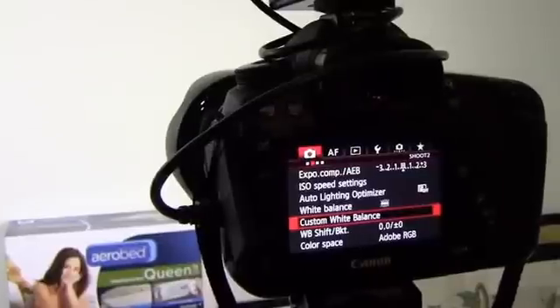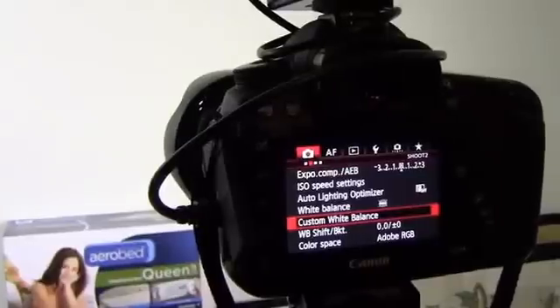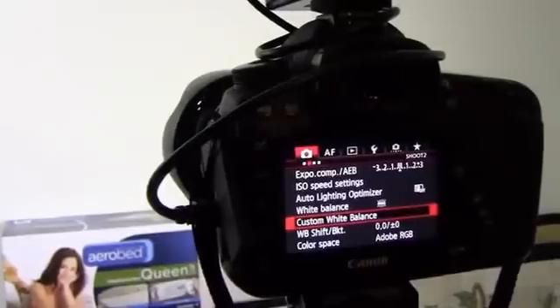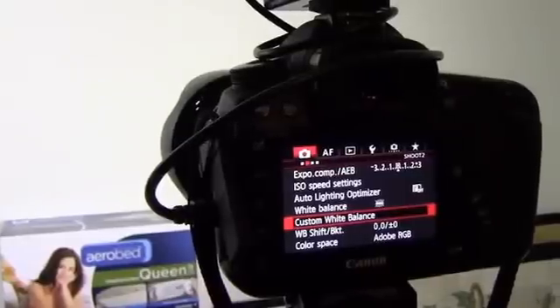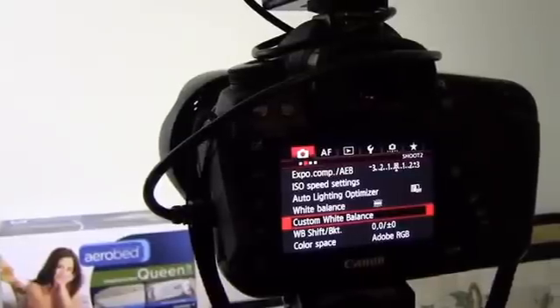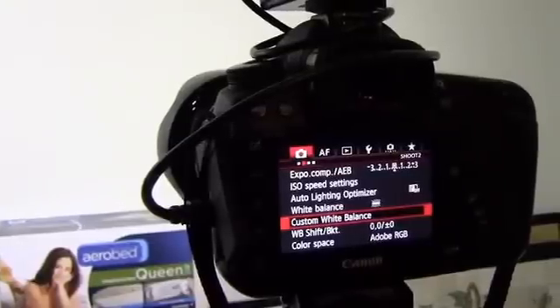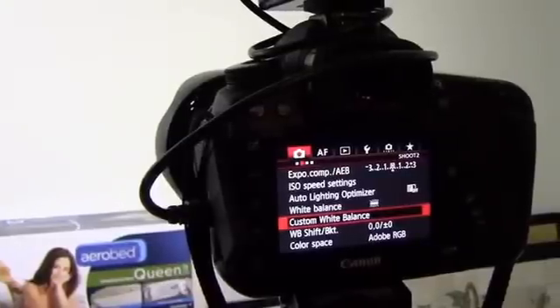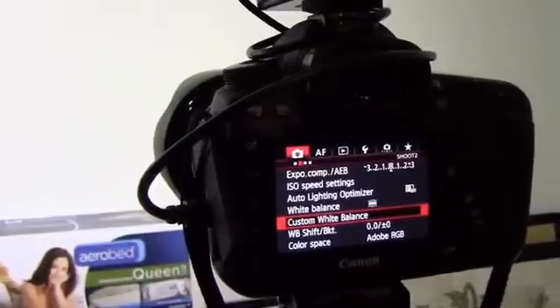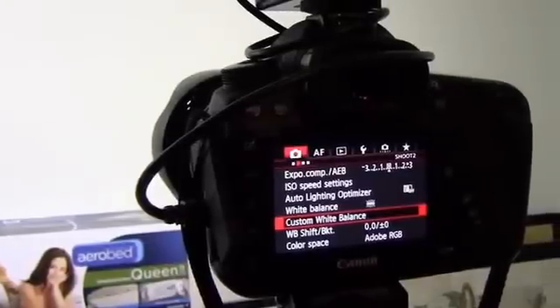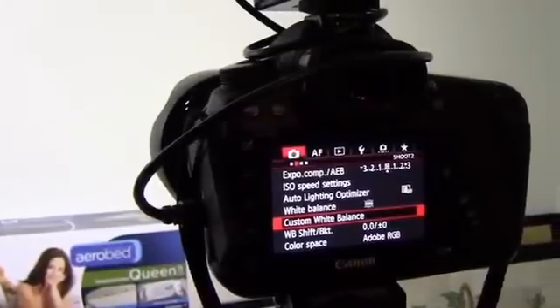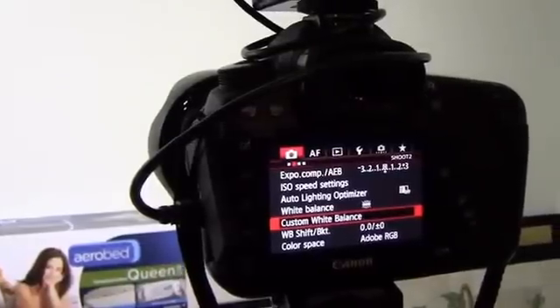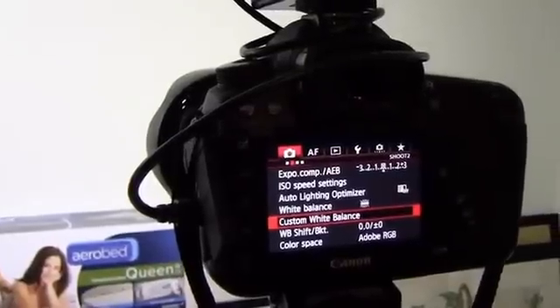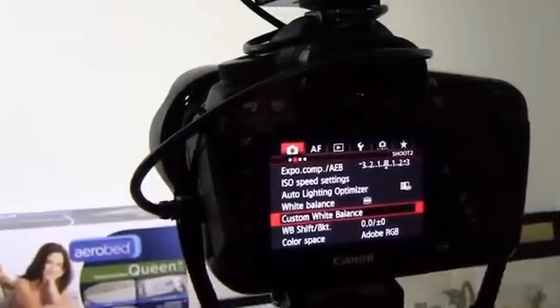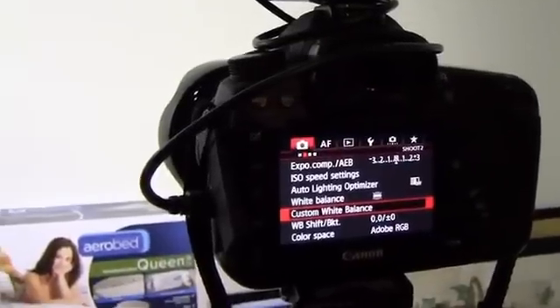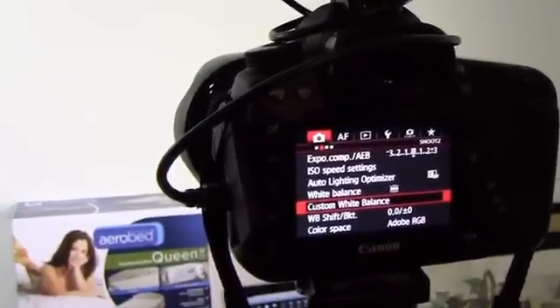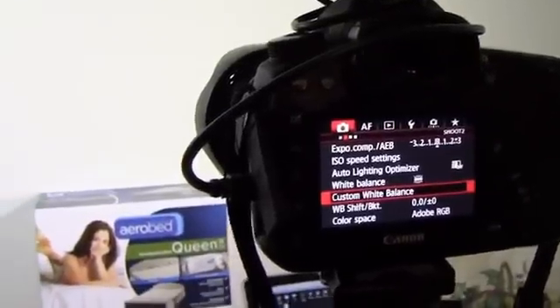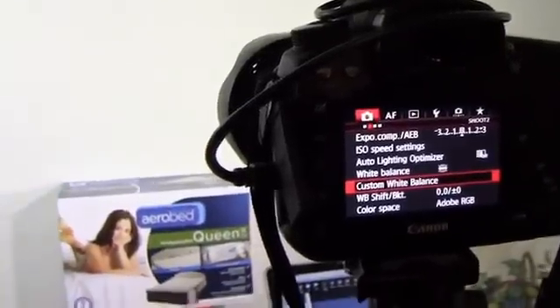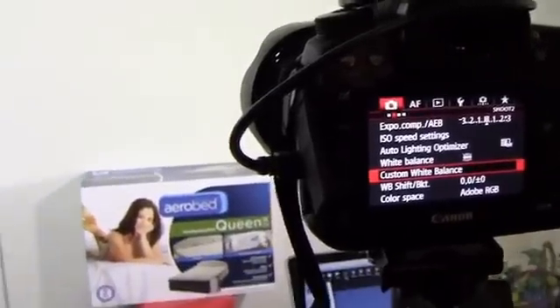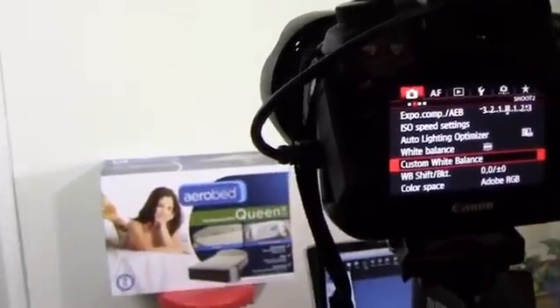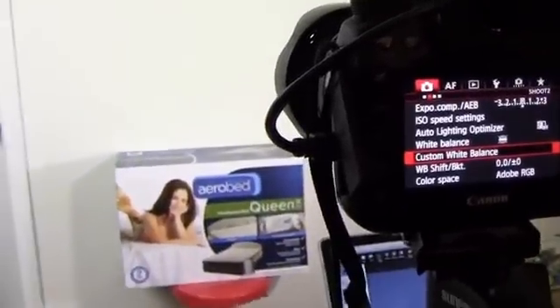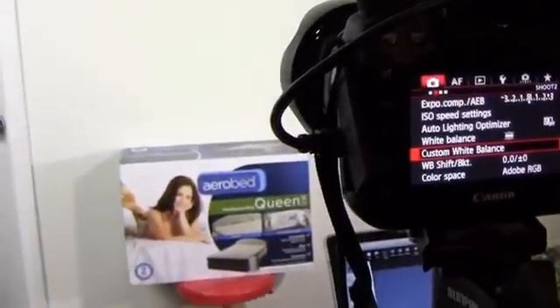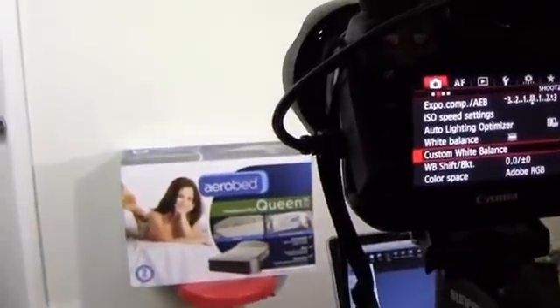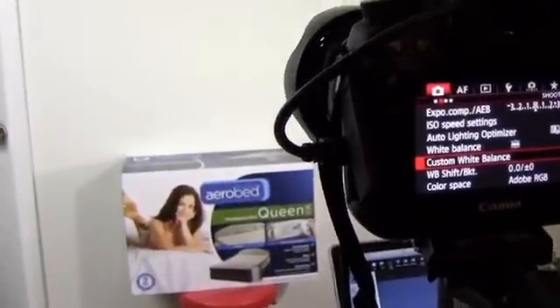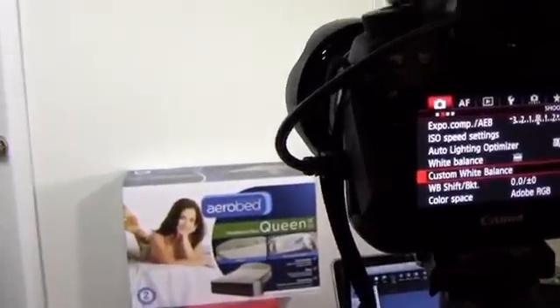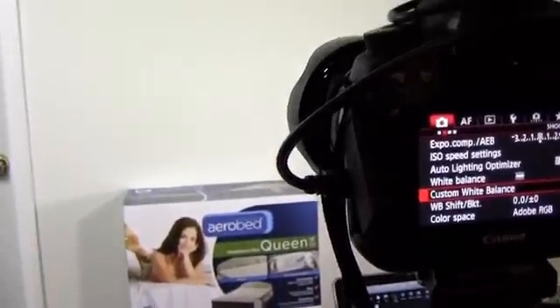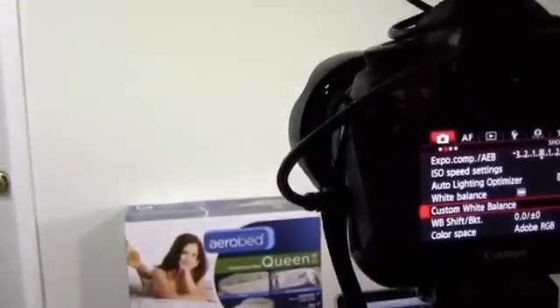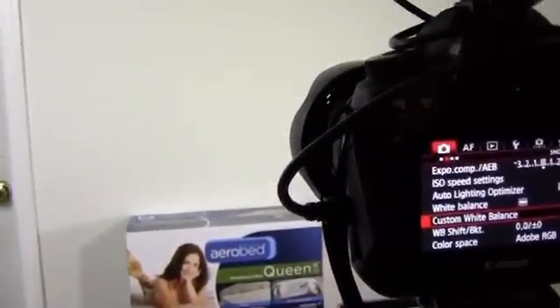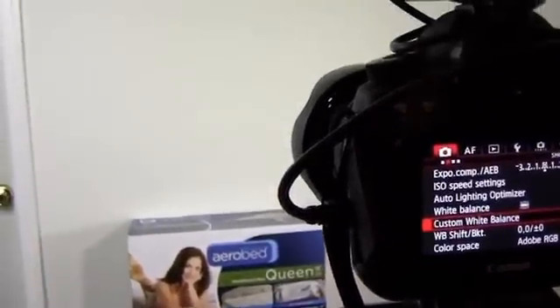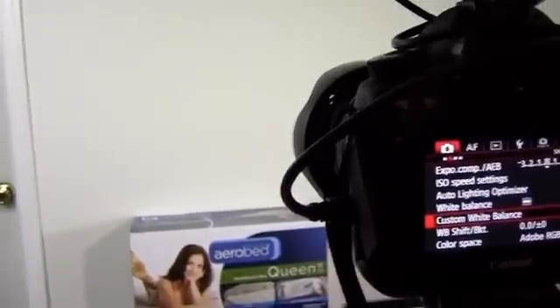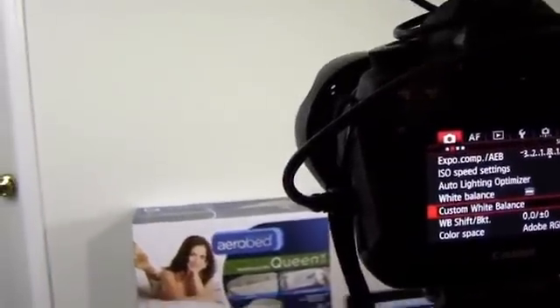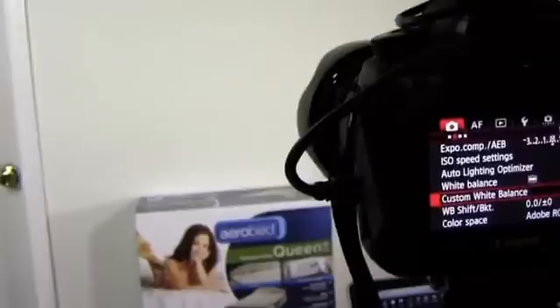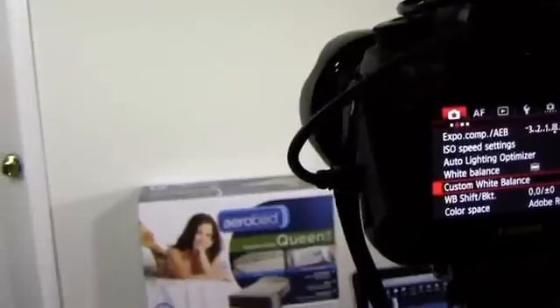I'm going to show you how to white balance your camera without using a gray card, an Expo Disc, or anything like that.